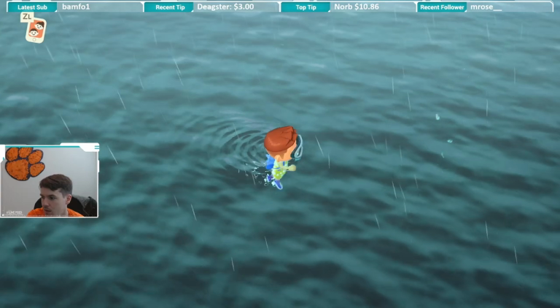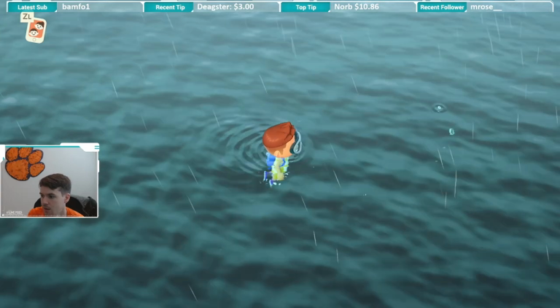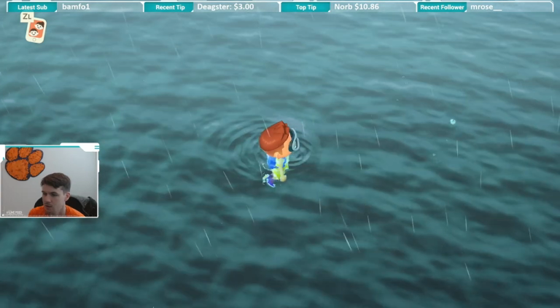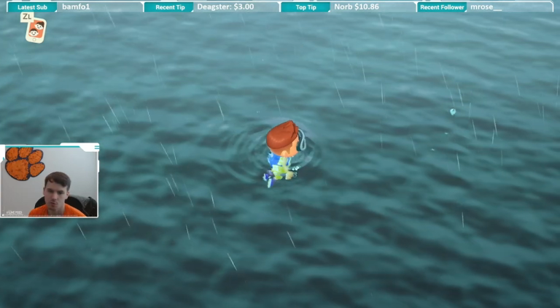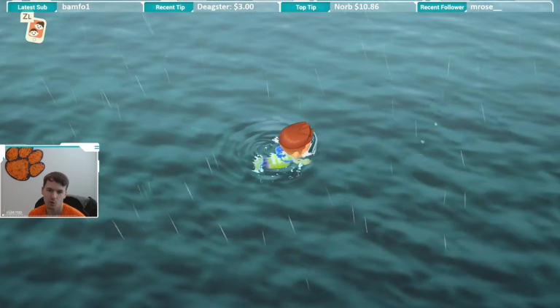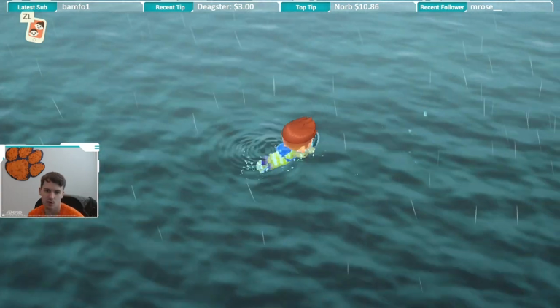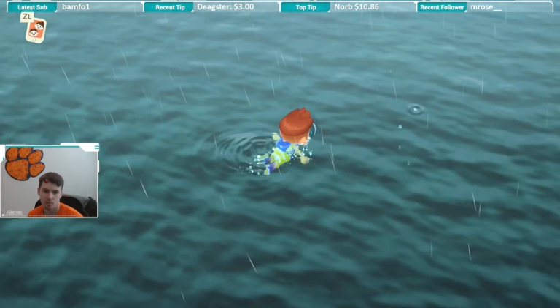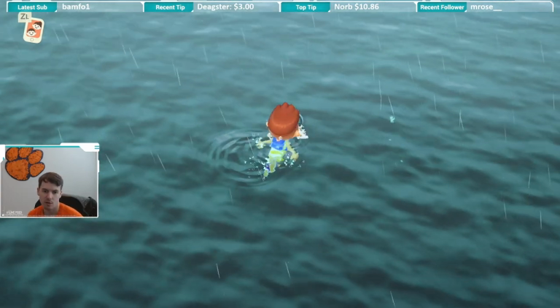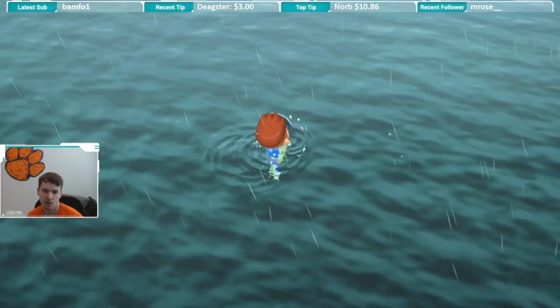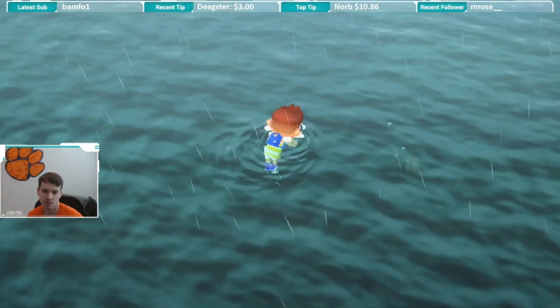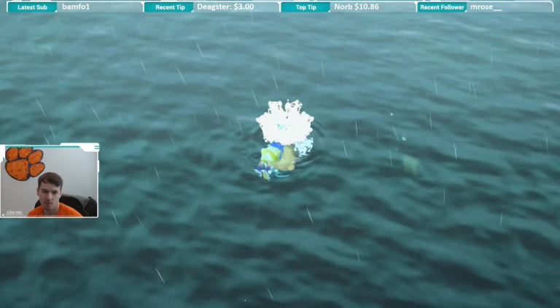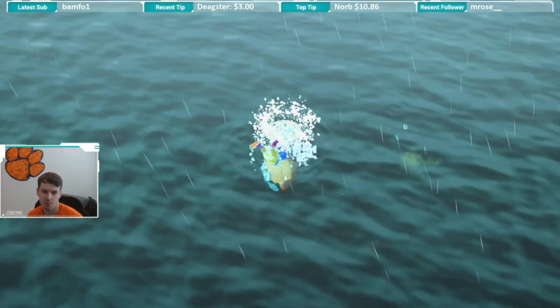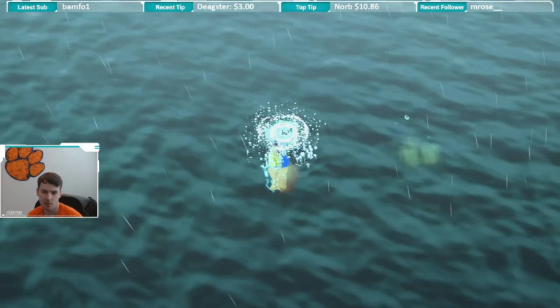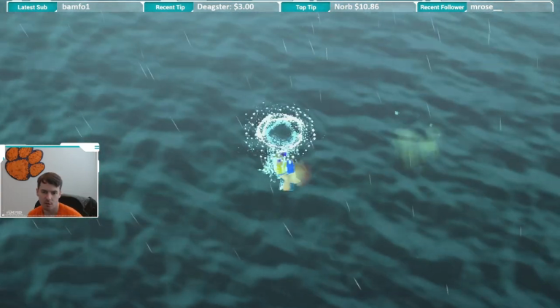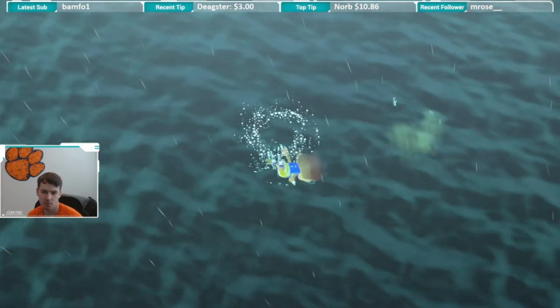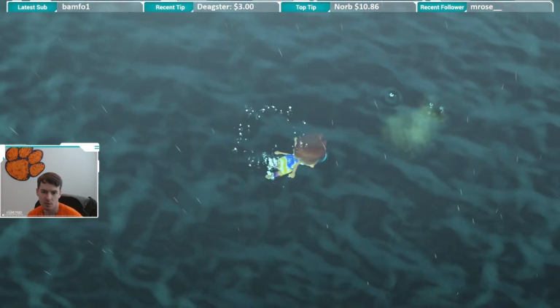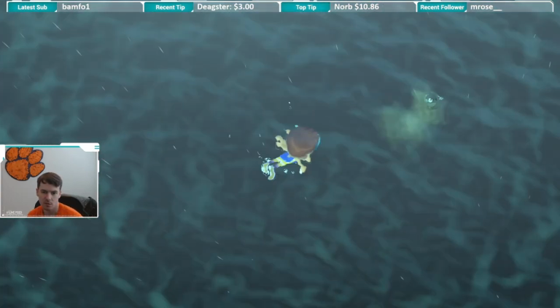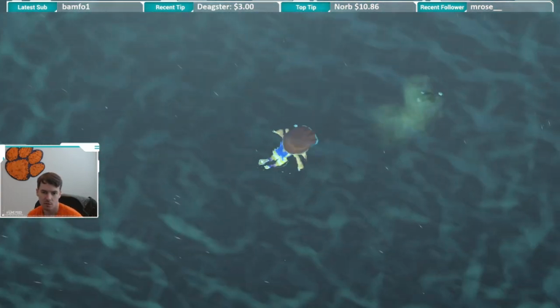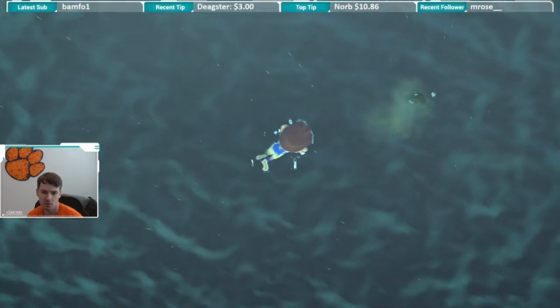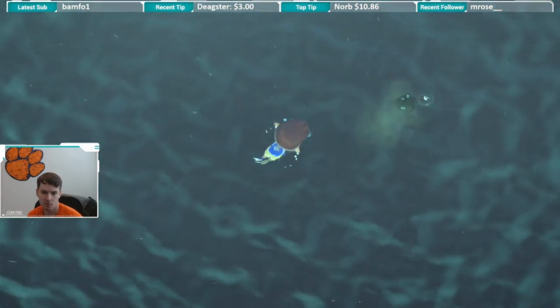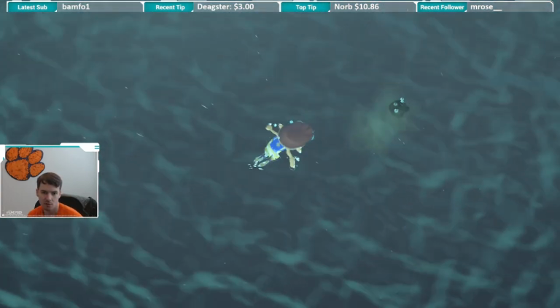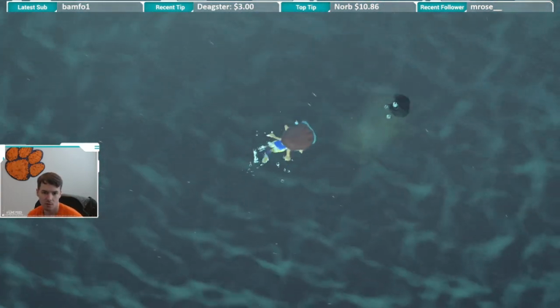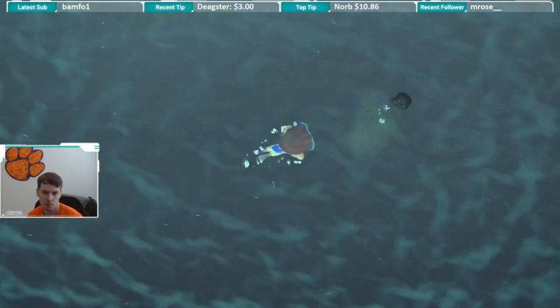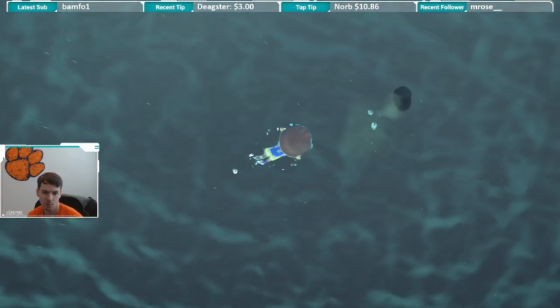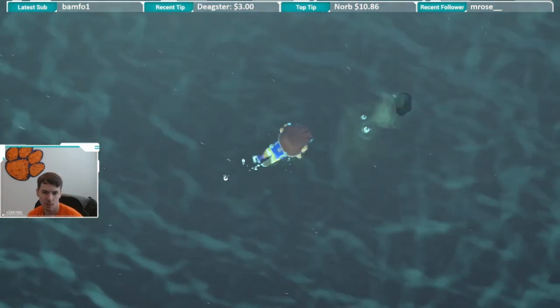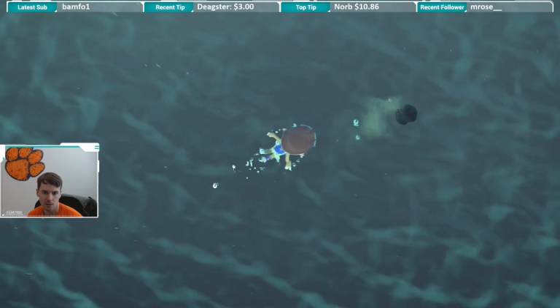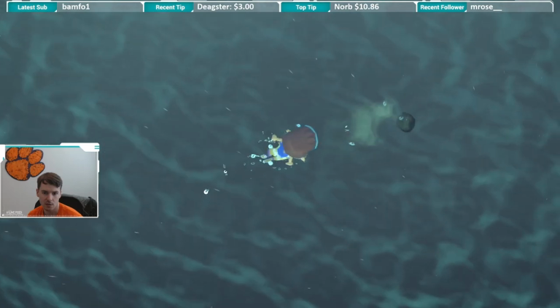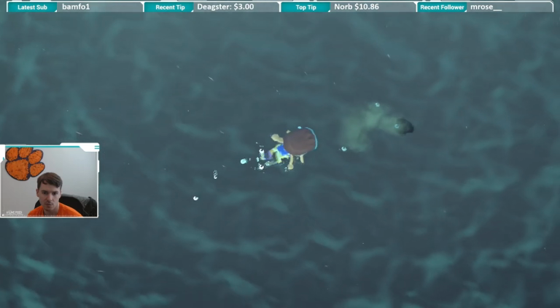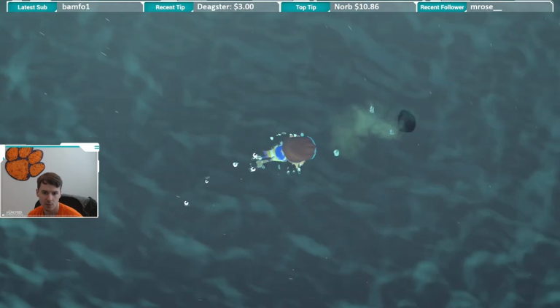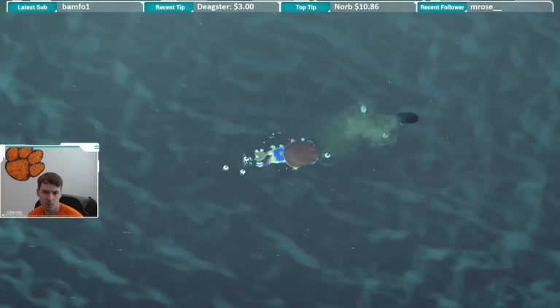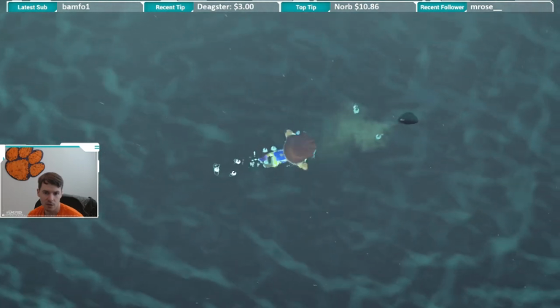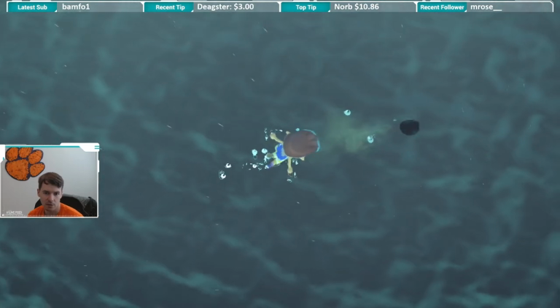YouTube, what is up? Right now we have some bubbles out here. This critter is swimming away — it's pretty quick, actually.